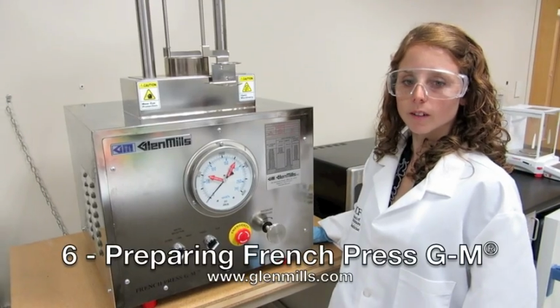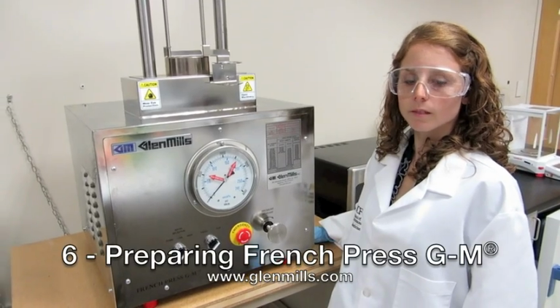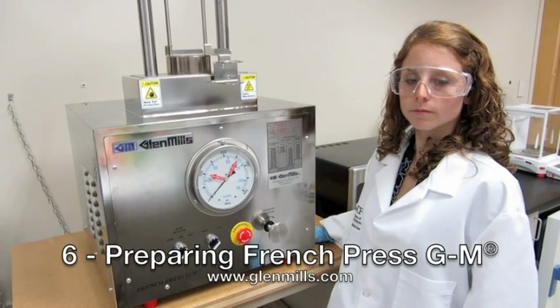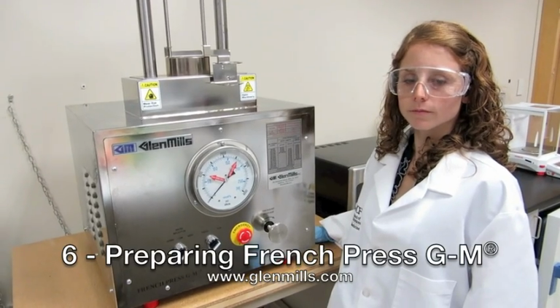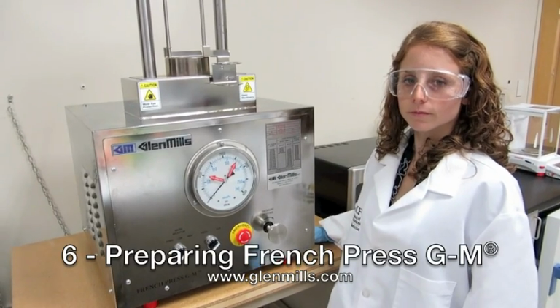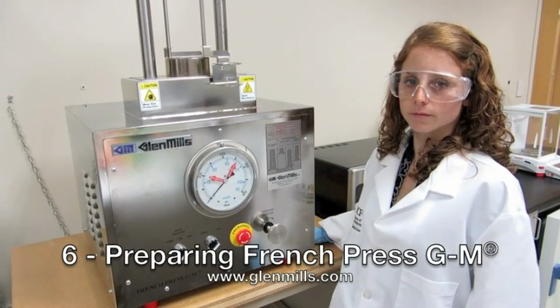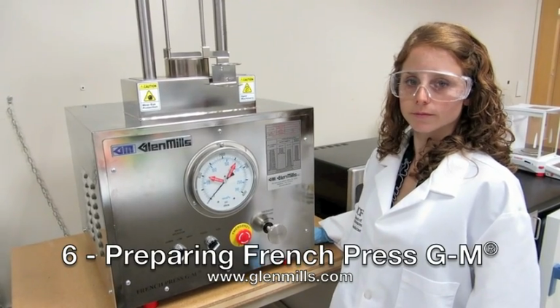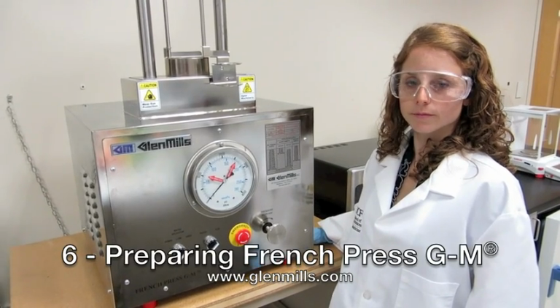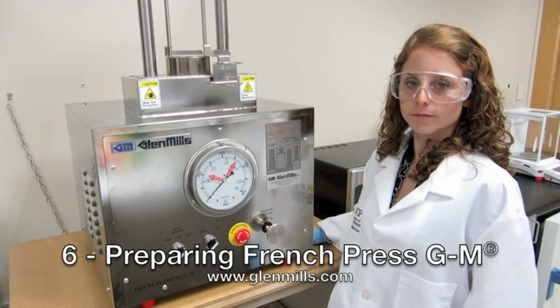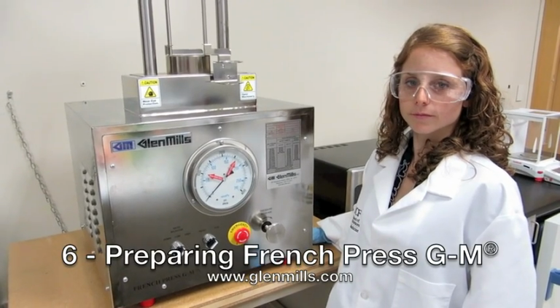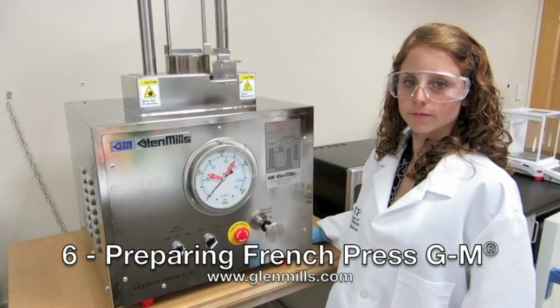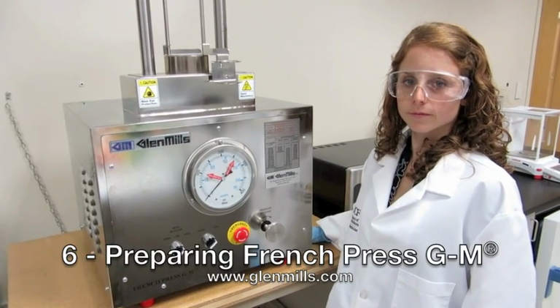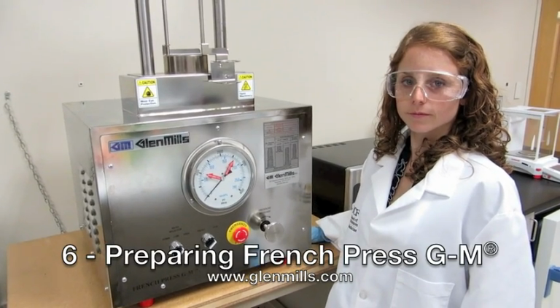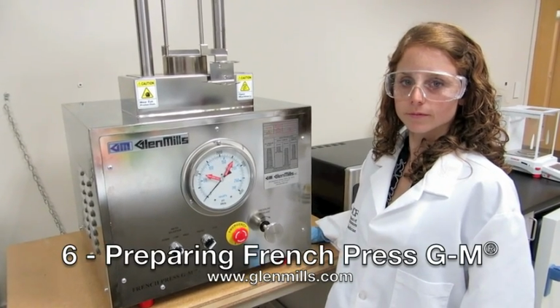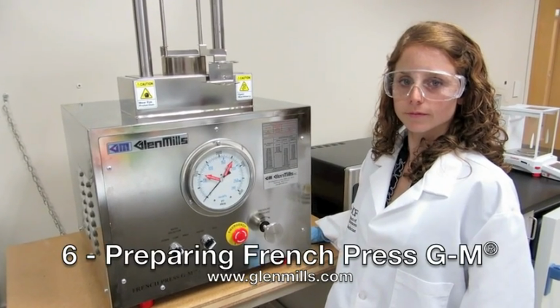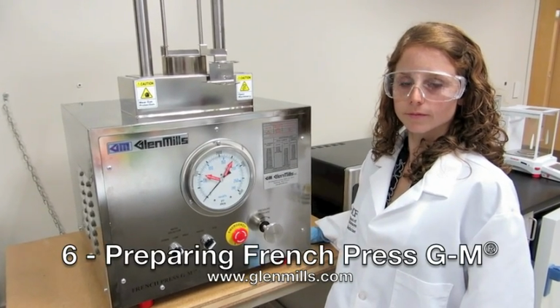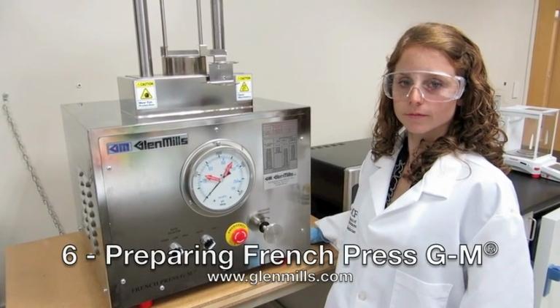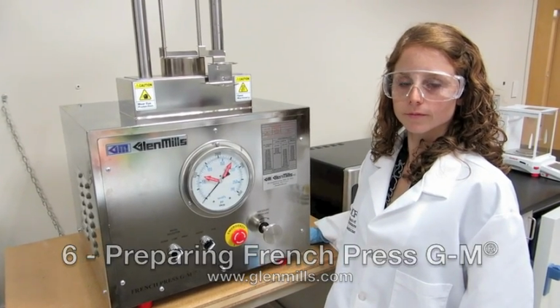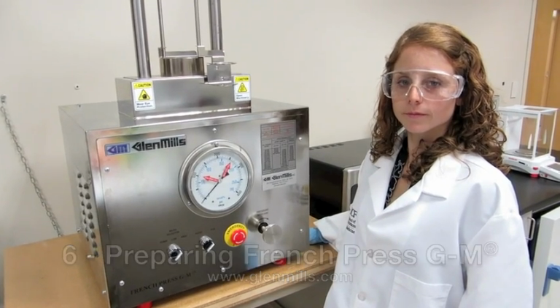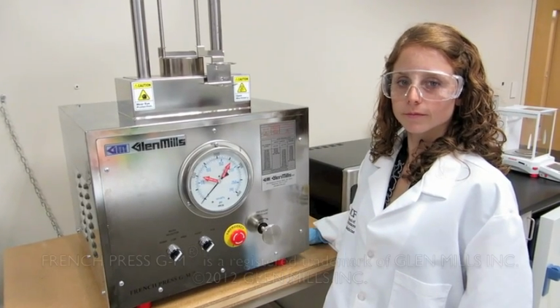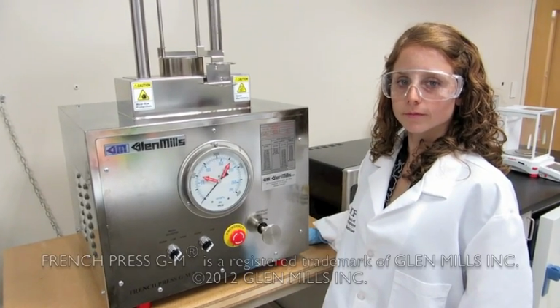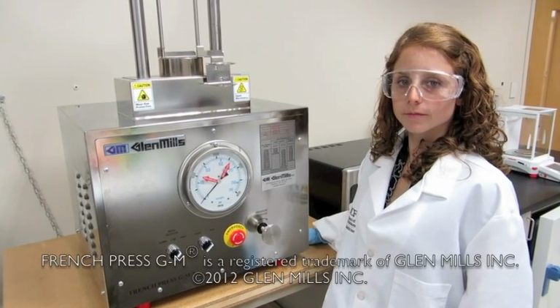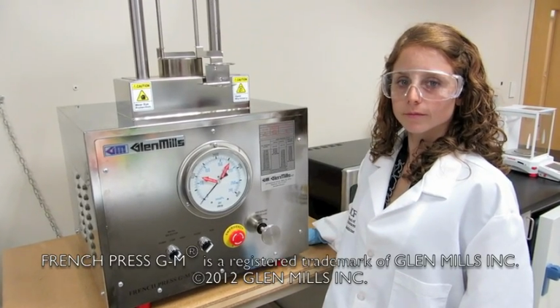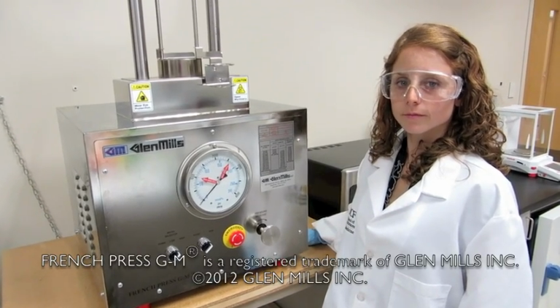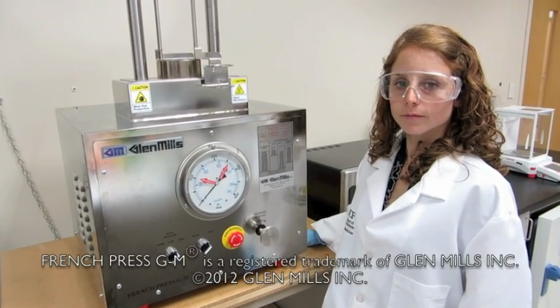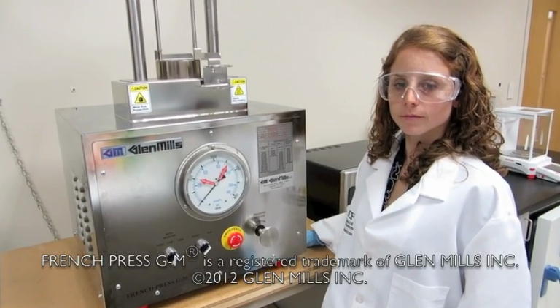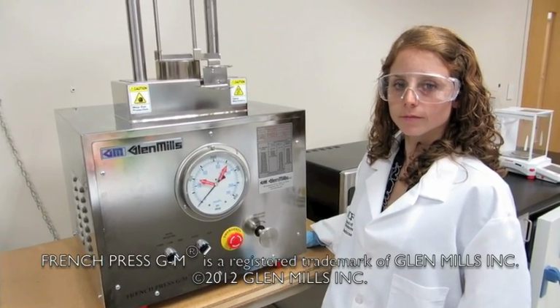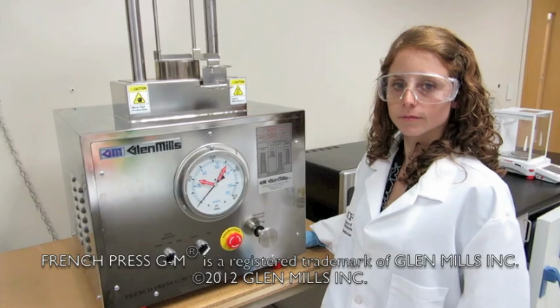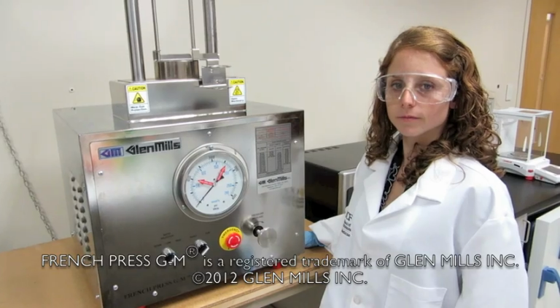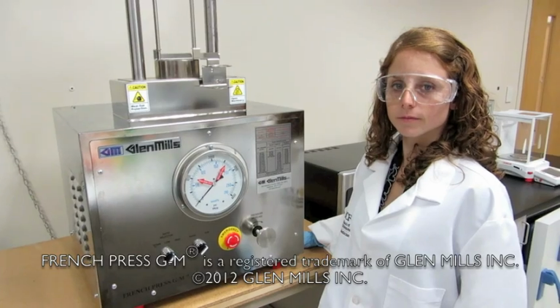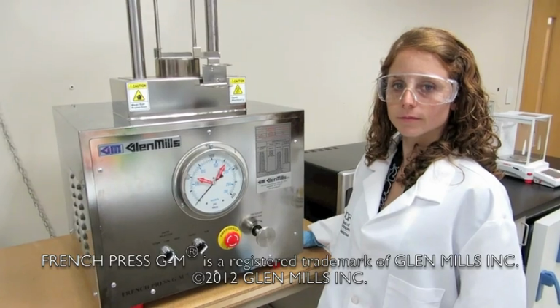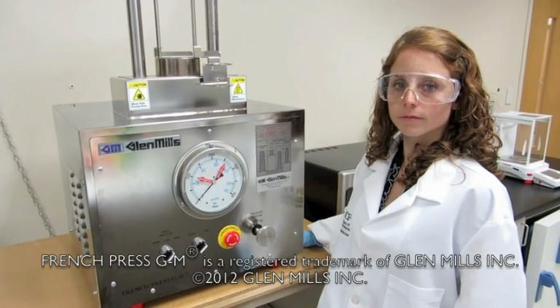Preparing the French Press GM. Before putting the standard pressure cell in place, some controls need to be set.